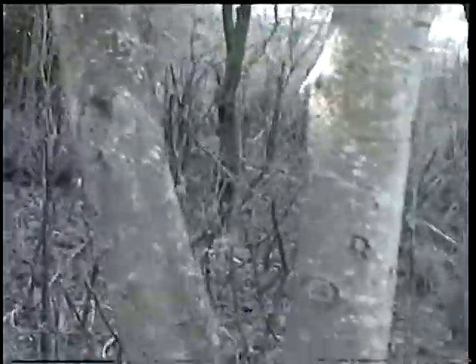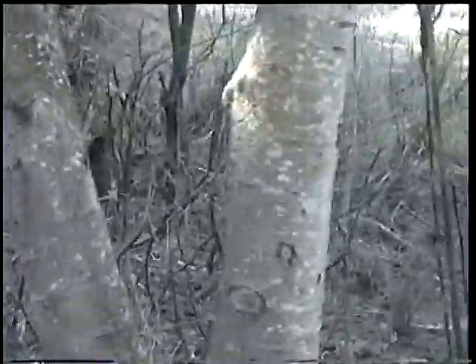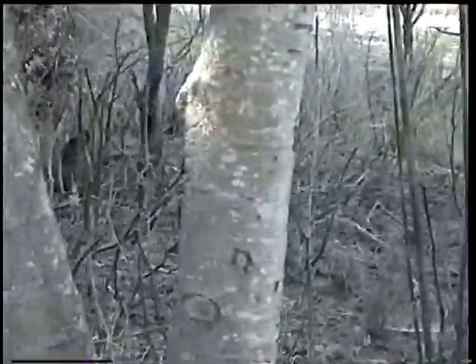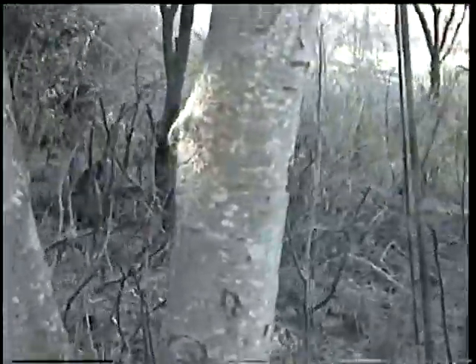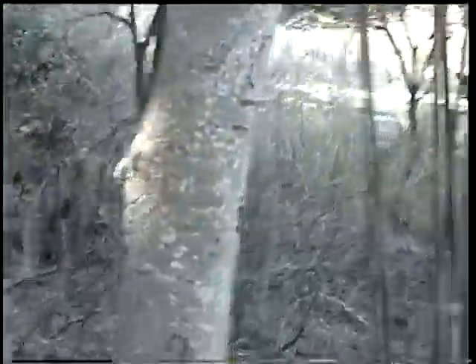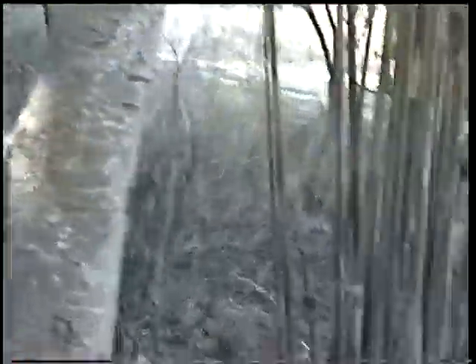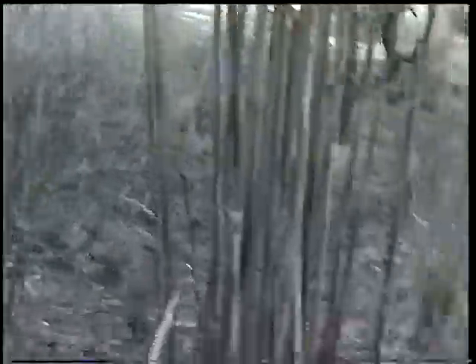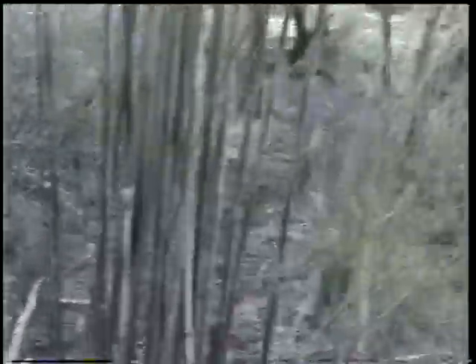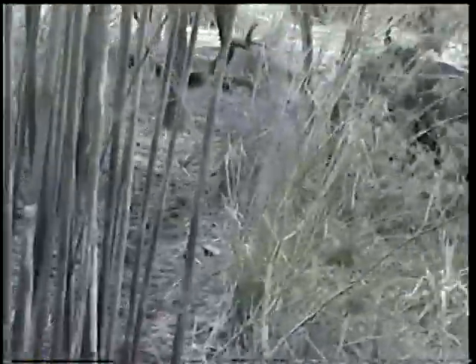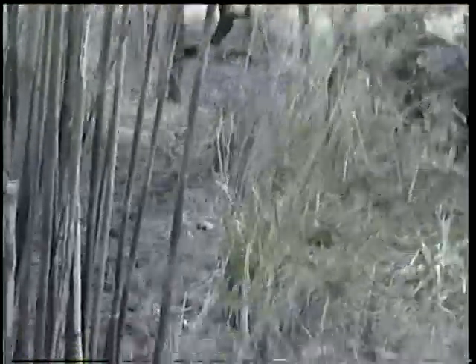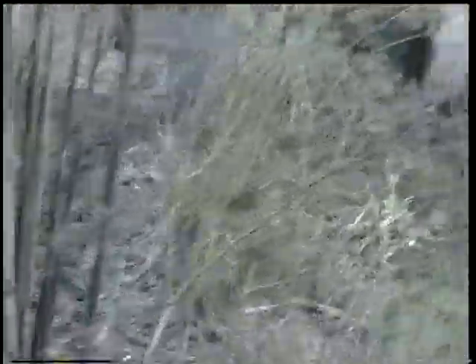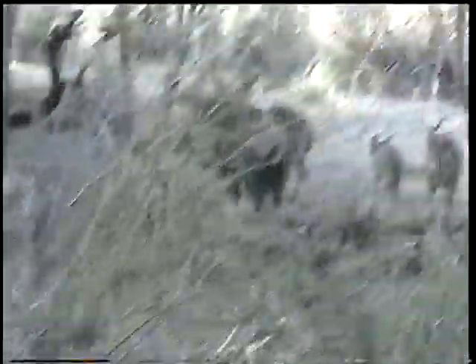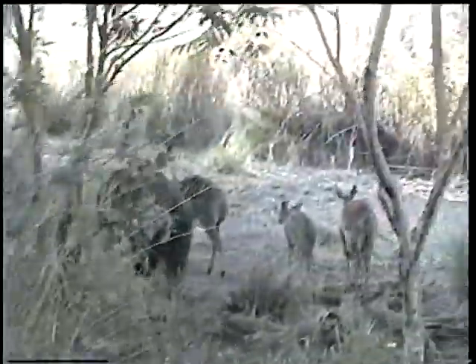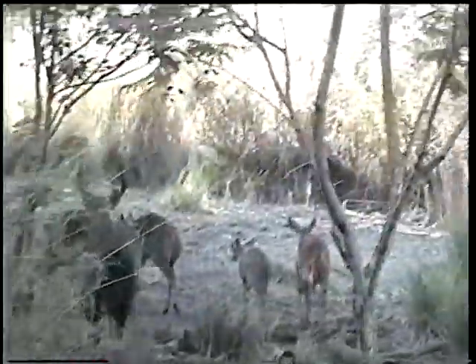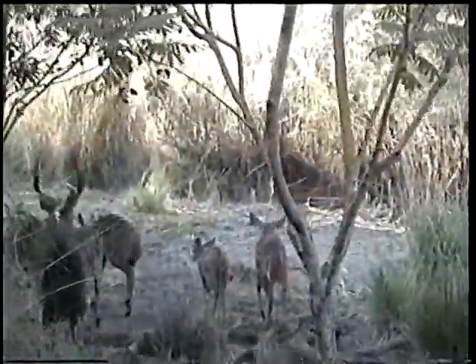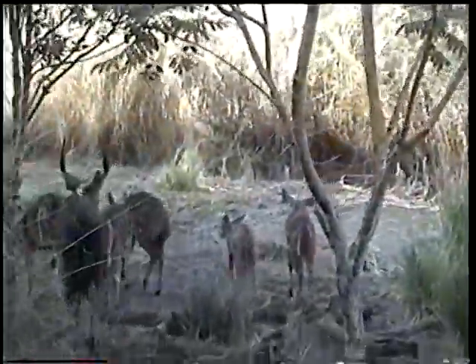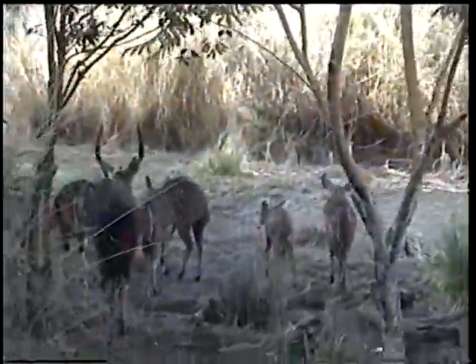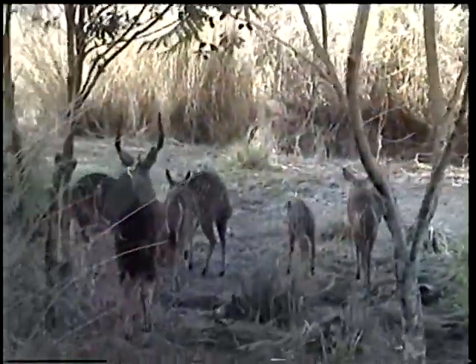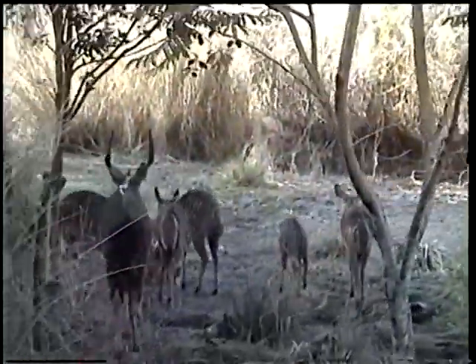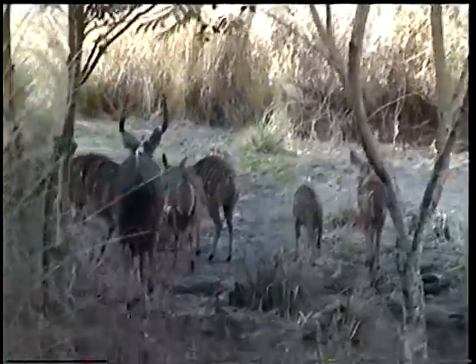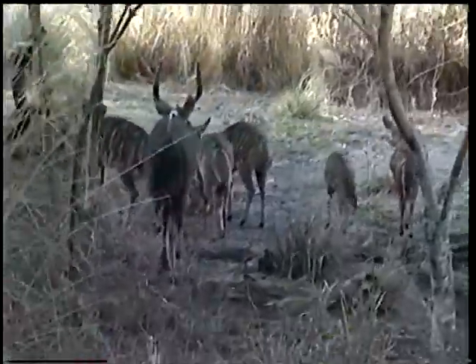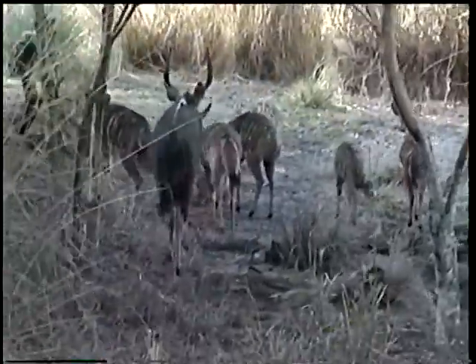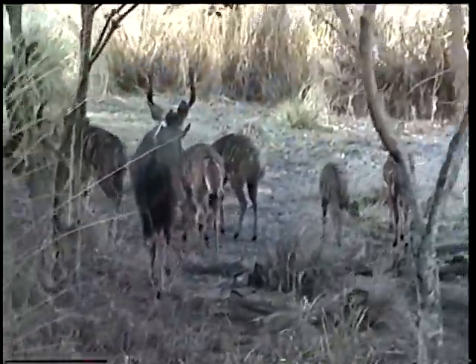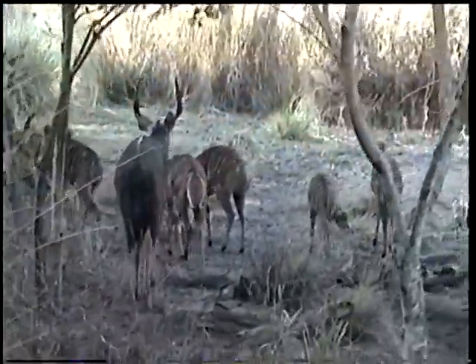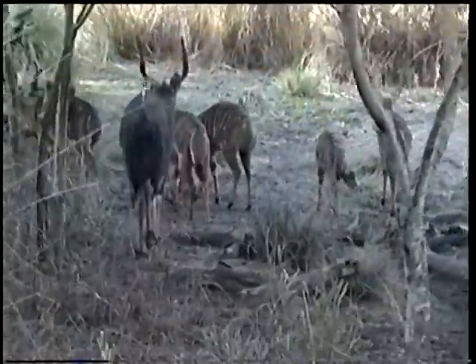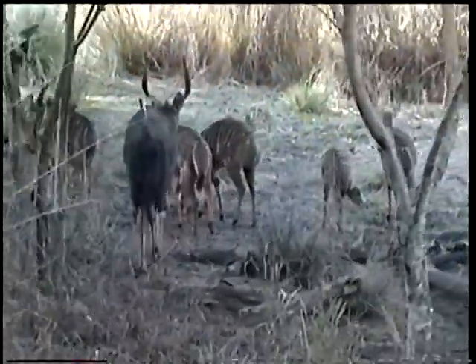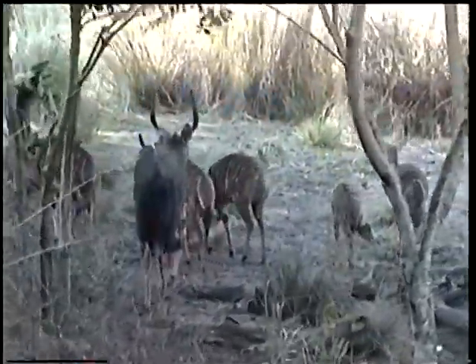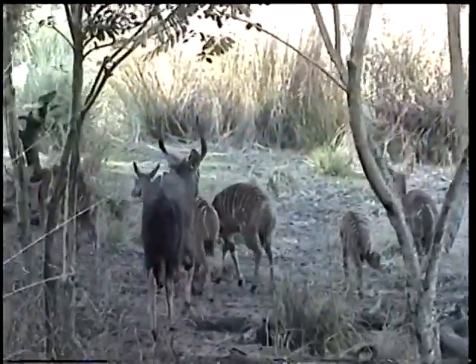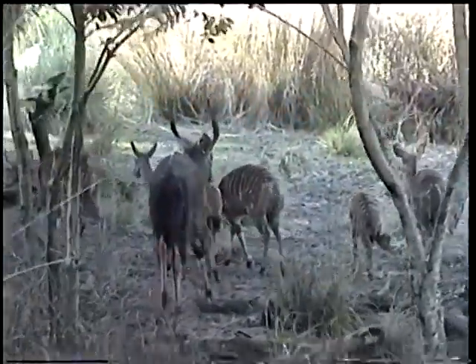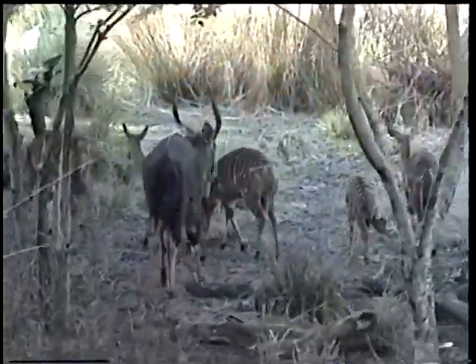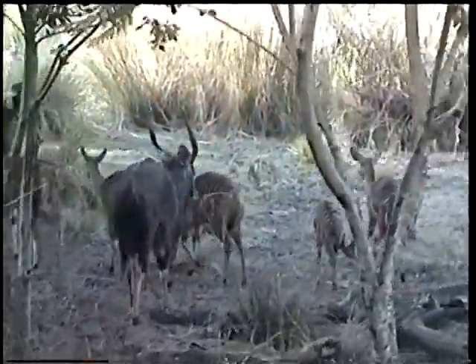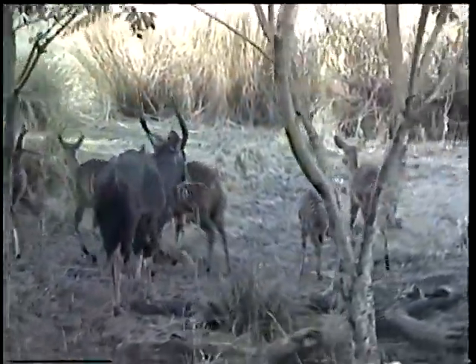All Nyala started as that orange color with the white stripes, and as they get older, if they're males, they turn the deep brown with the horns.